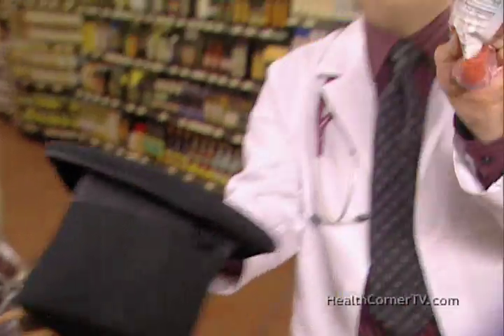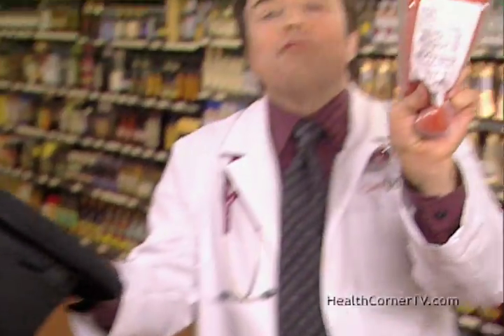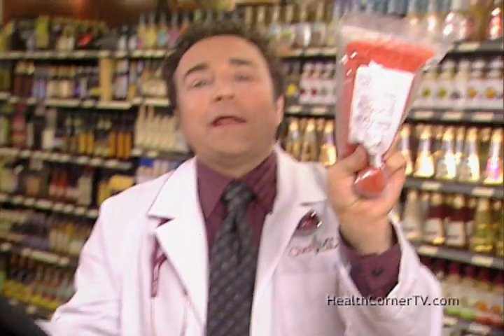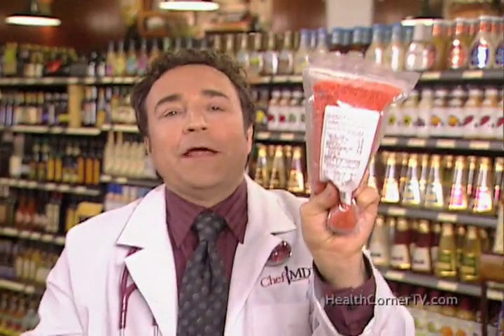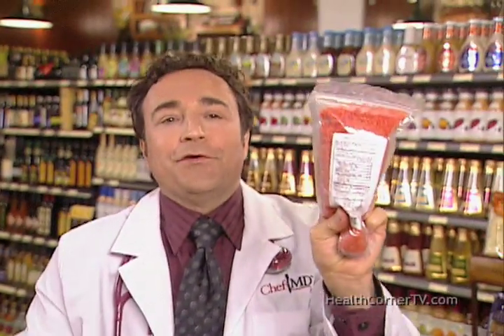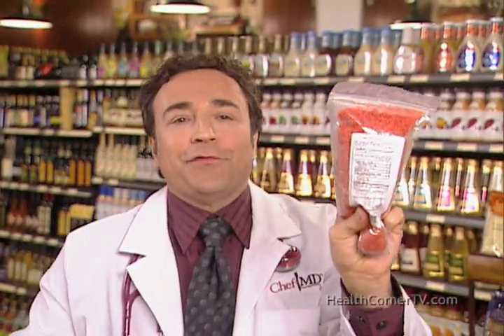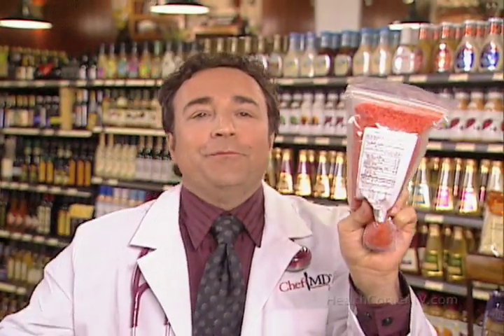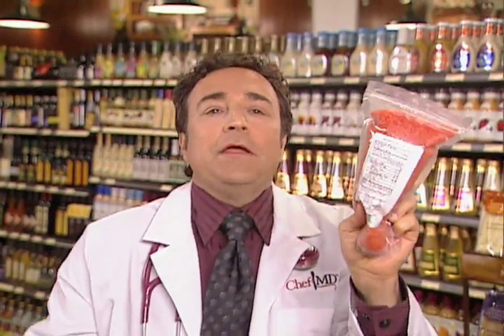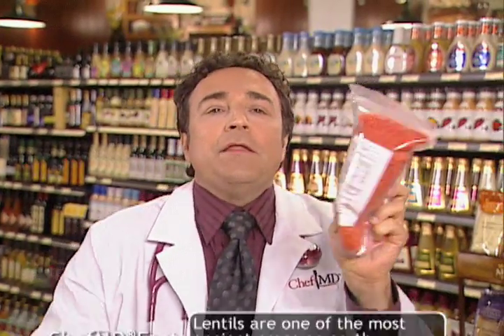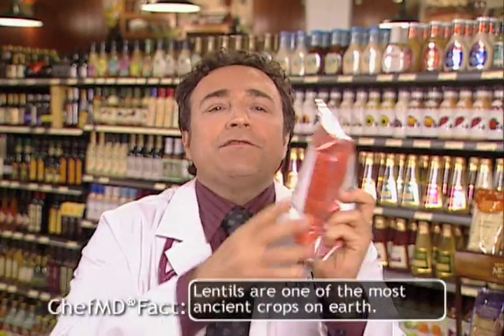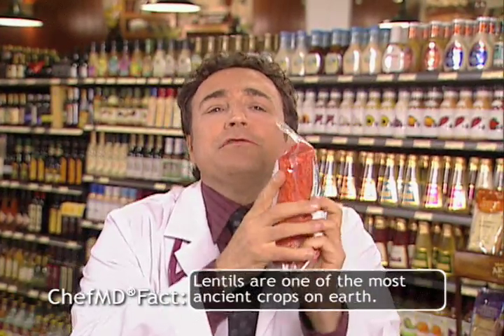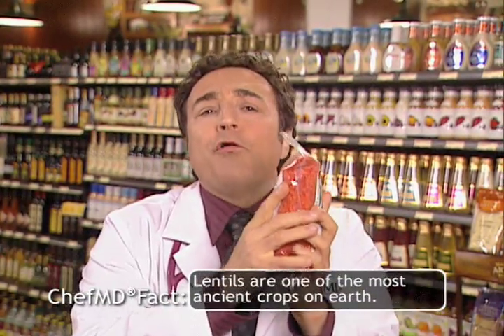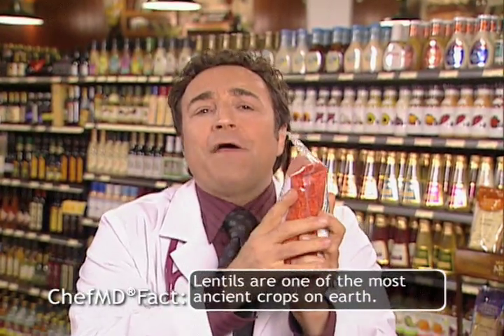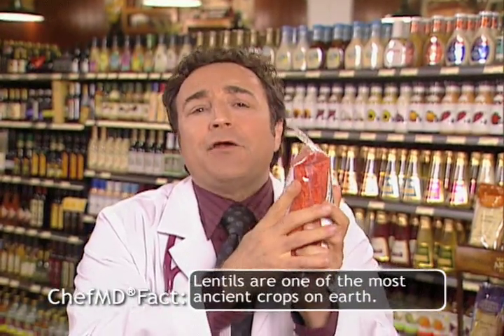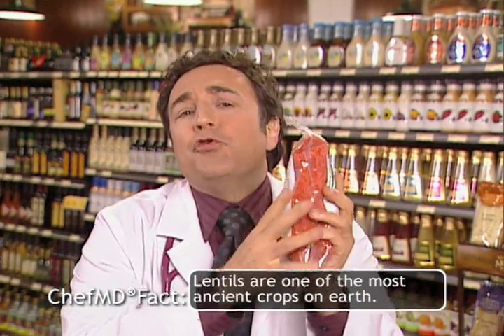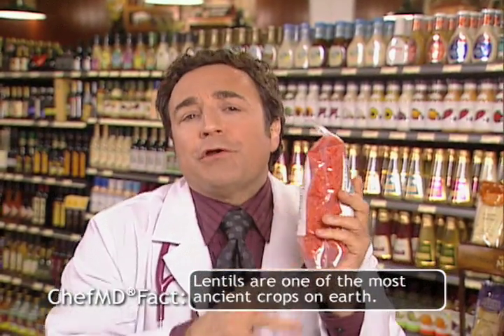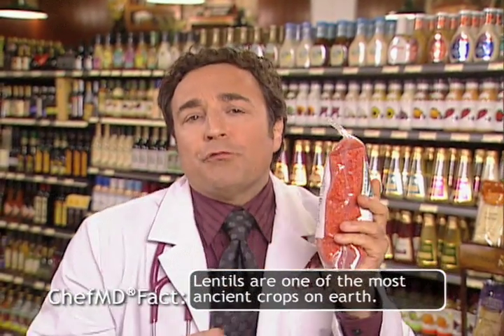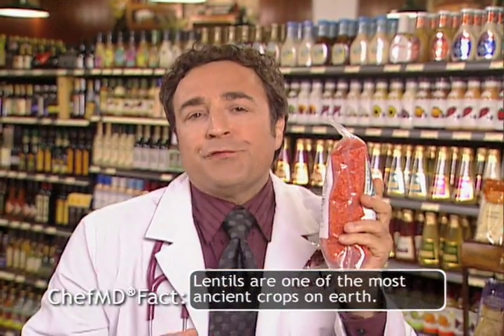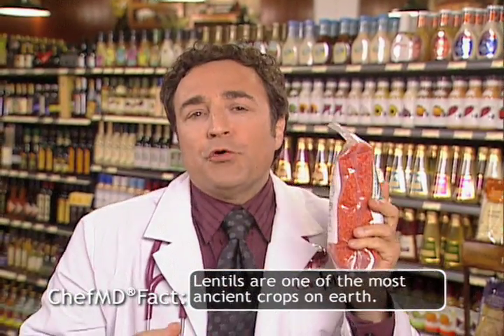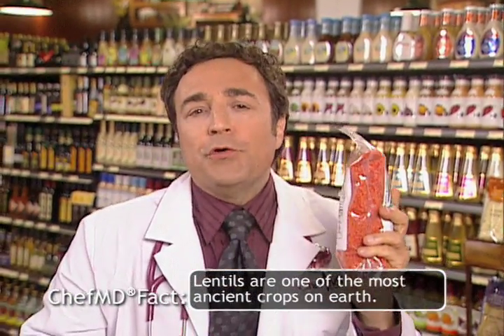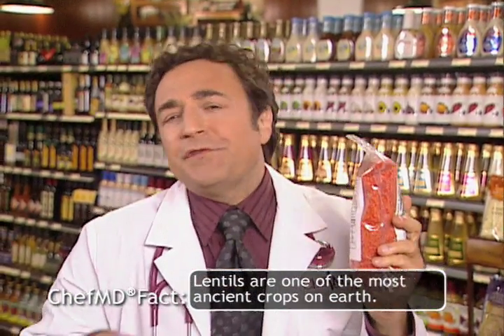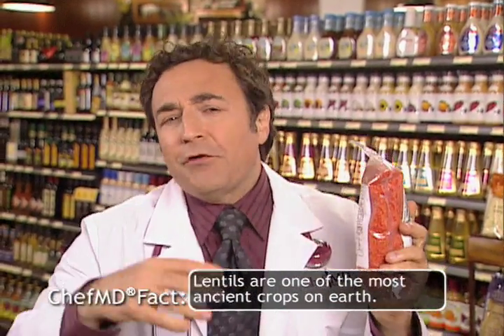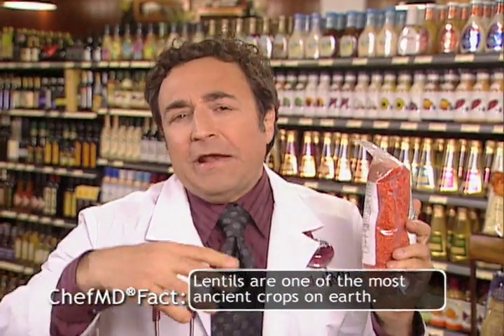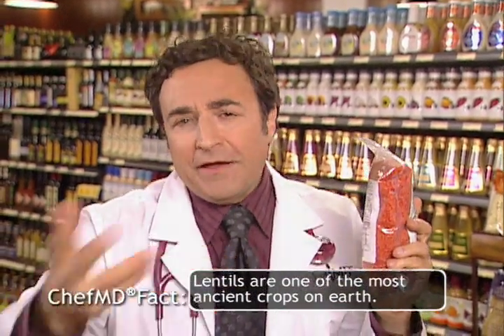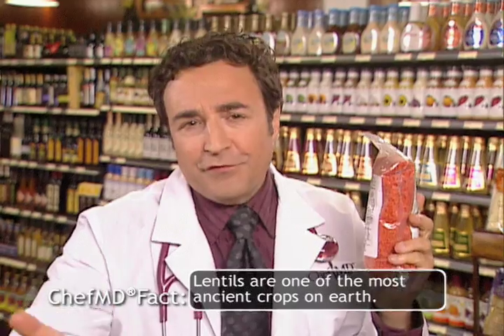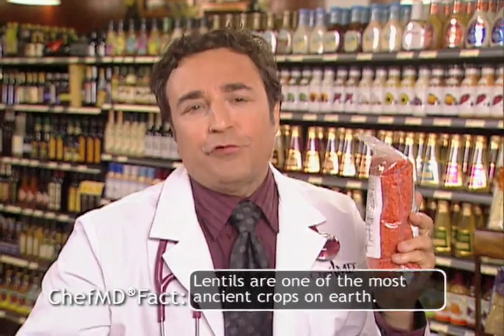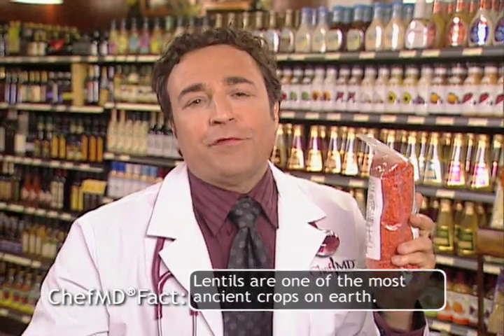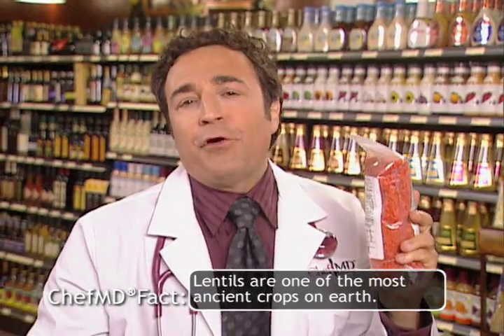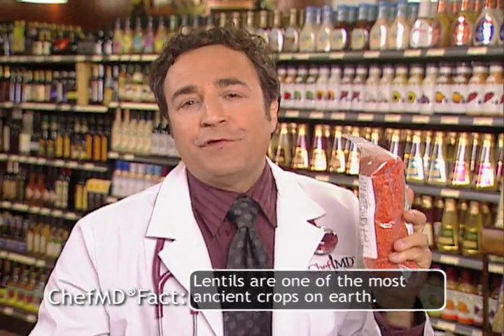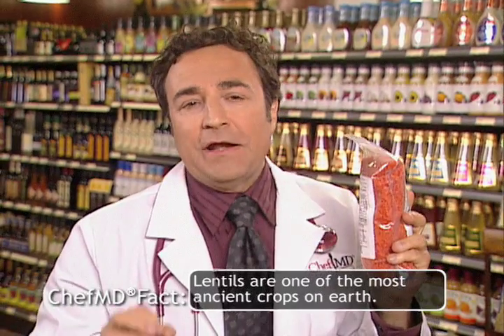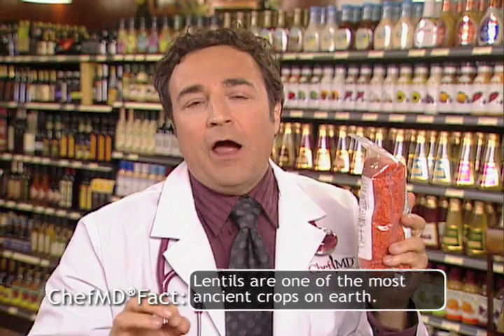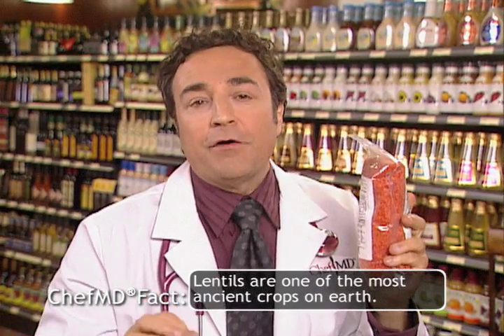Red lentils. This low-fat, nutrient-rich food is not only an excellent source of protein and iron,